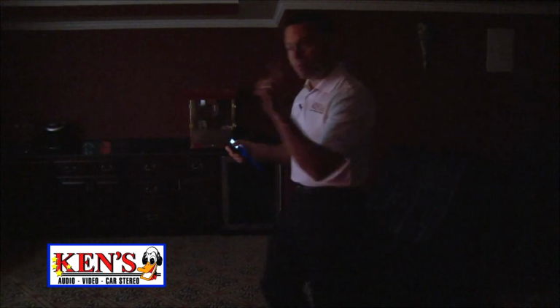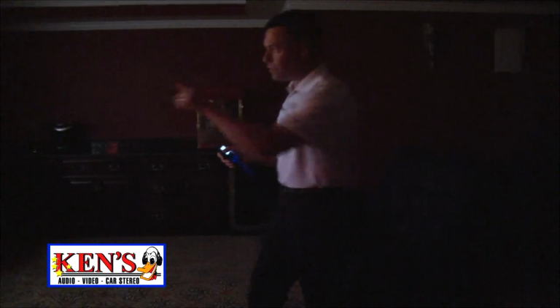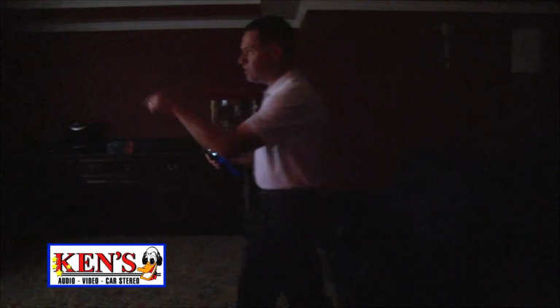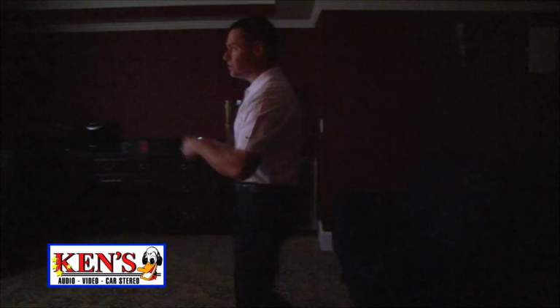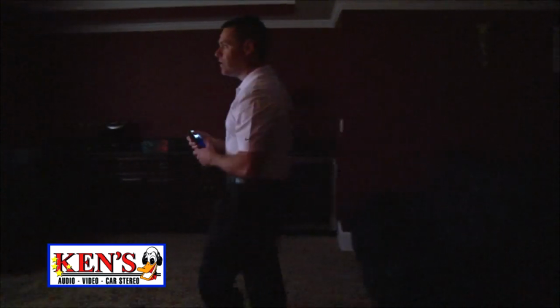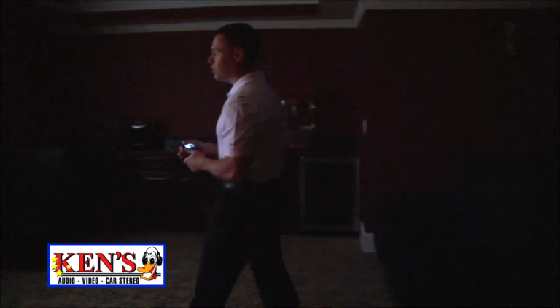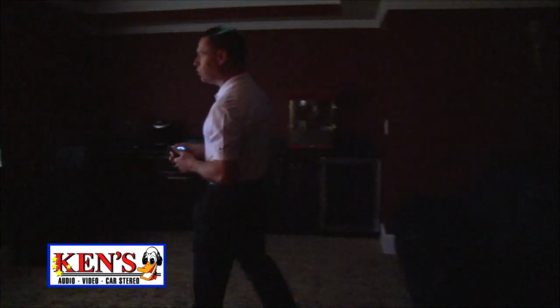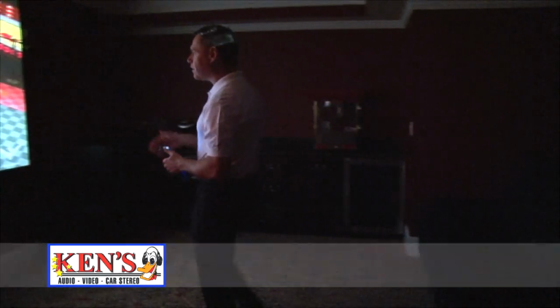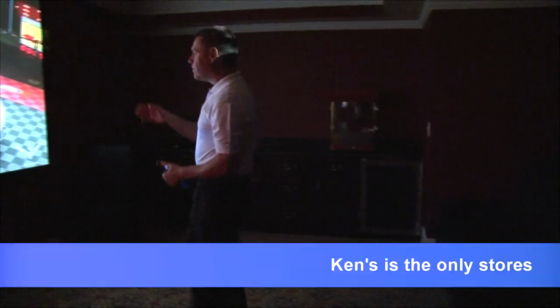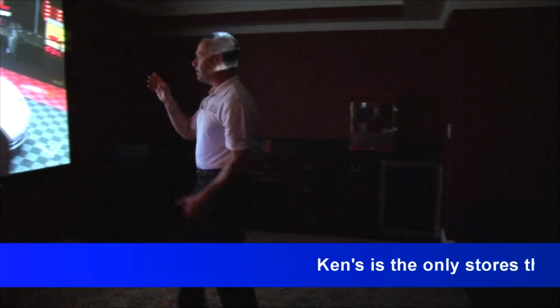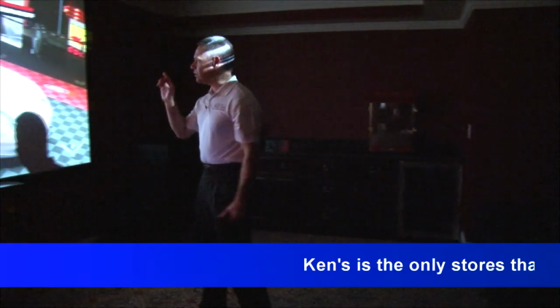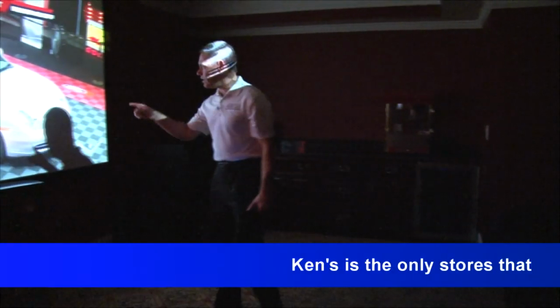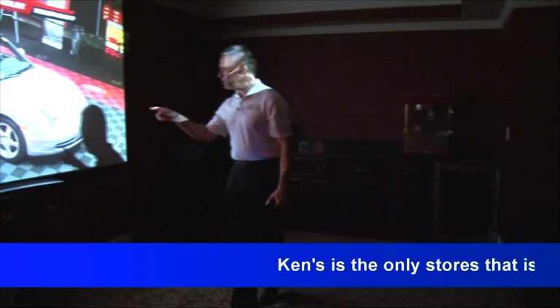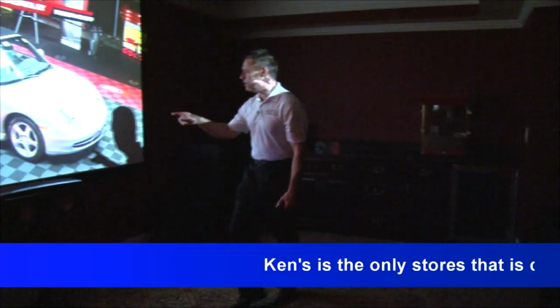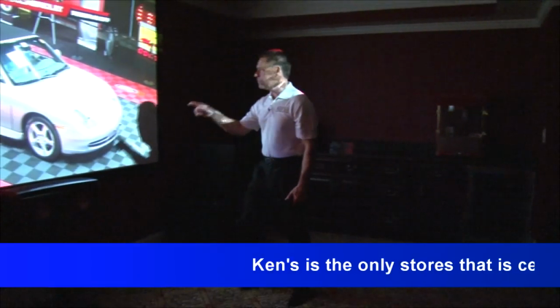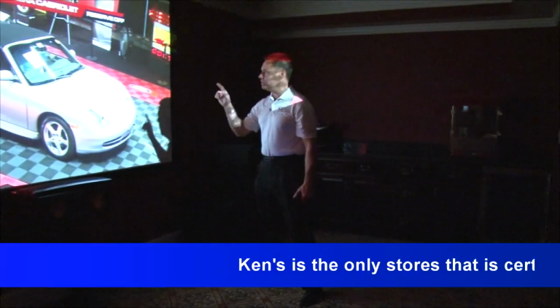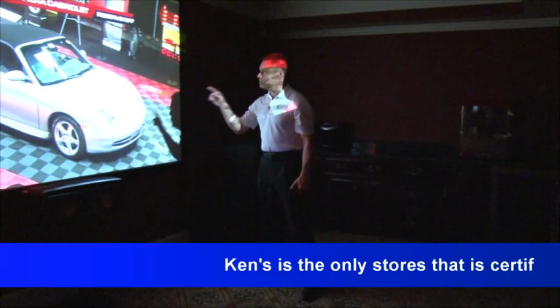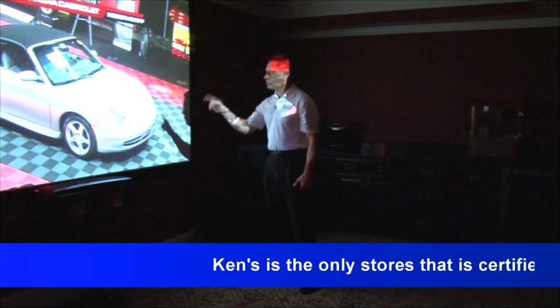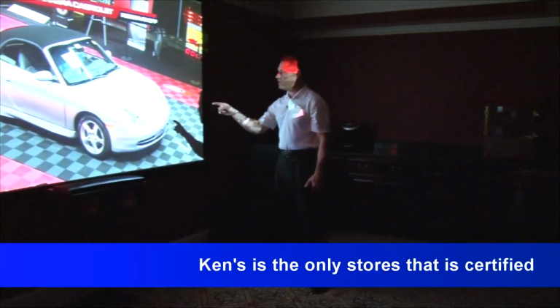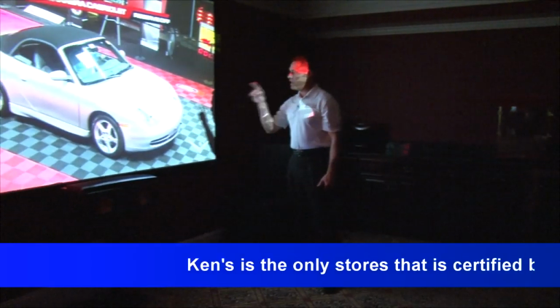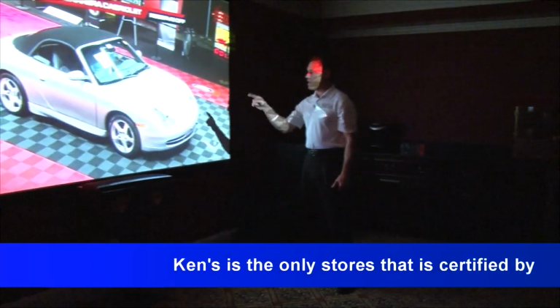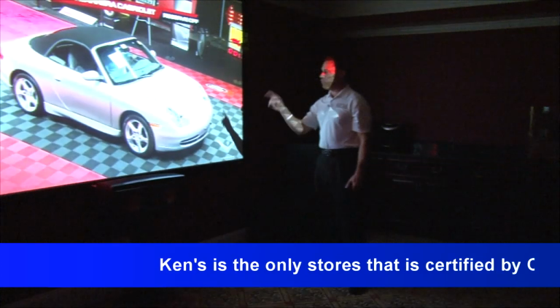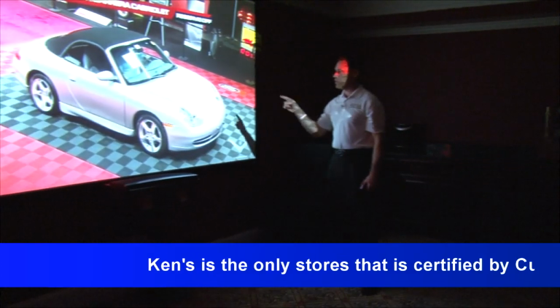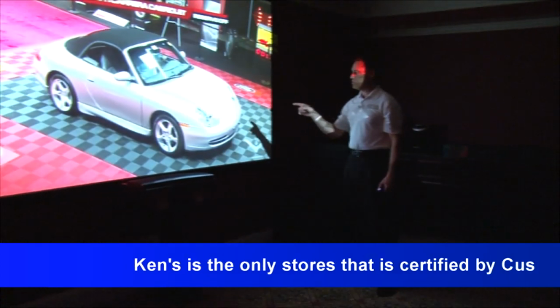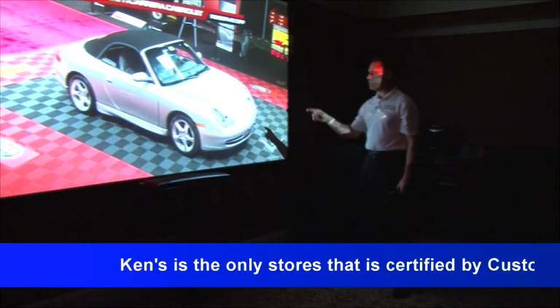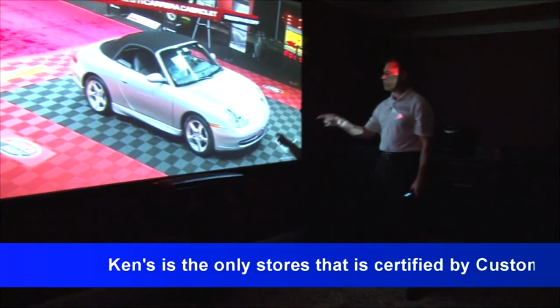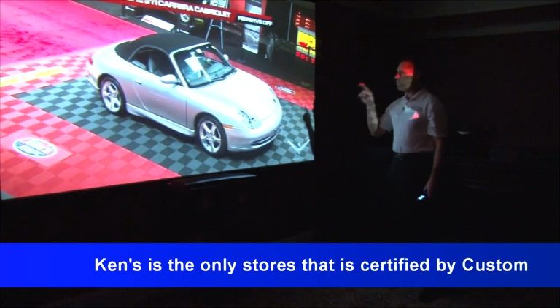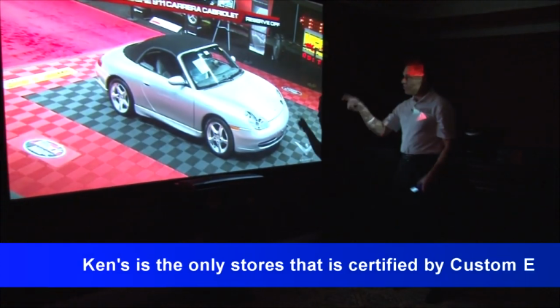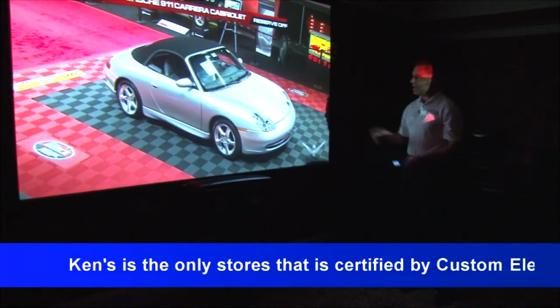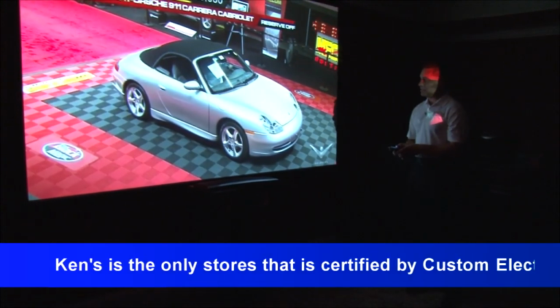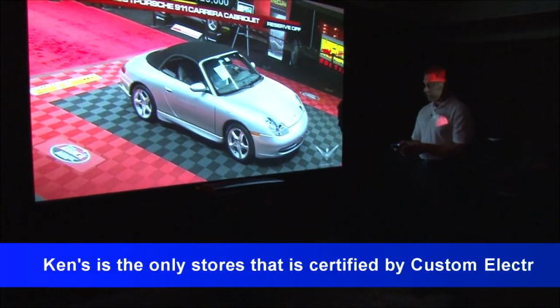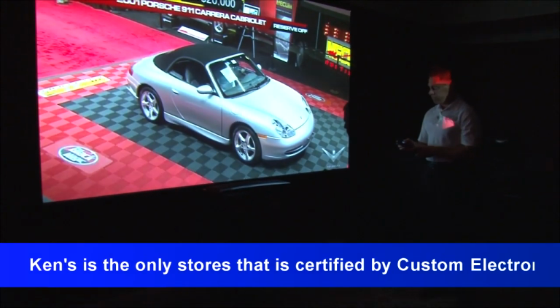Come back around here, Jerry. Look at the clarity of this screen and that 4K projector. That is unbelievable.